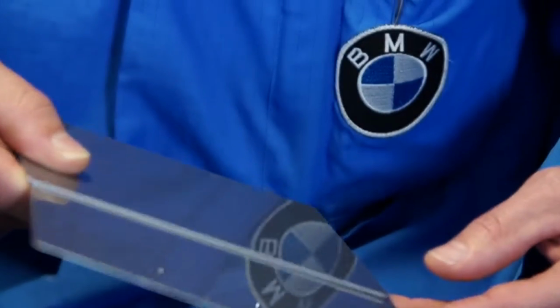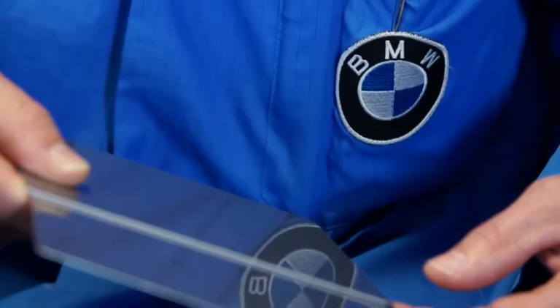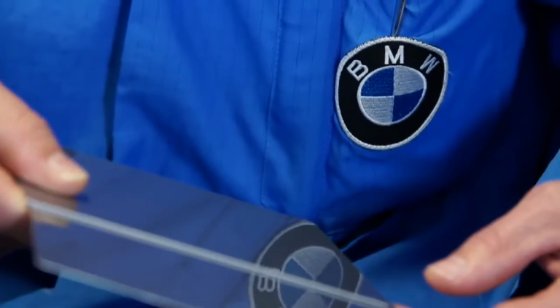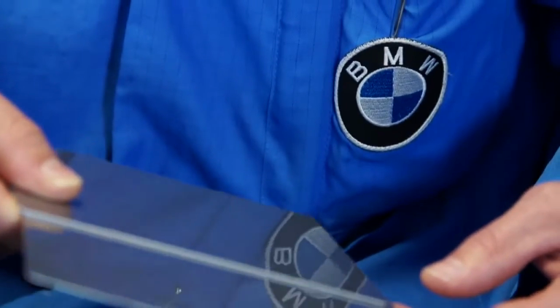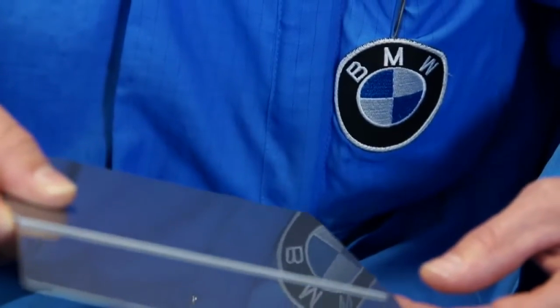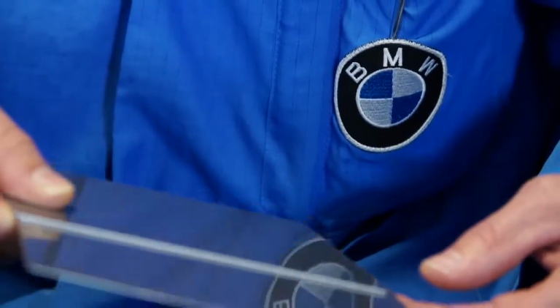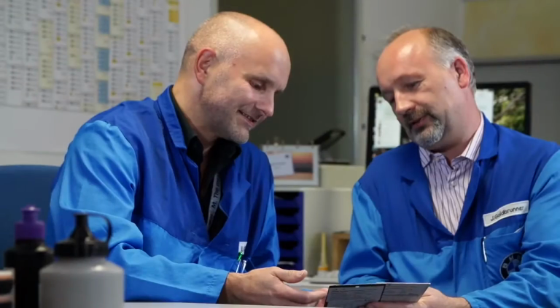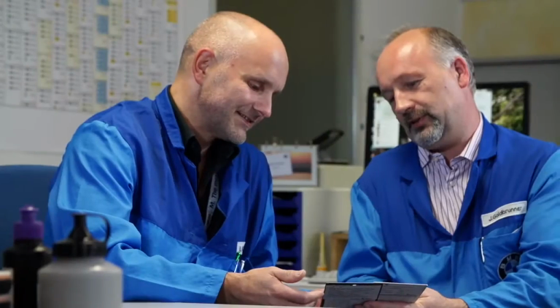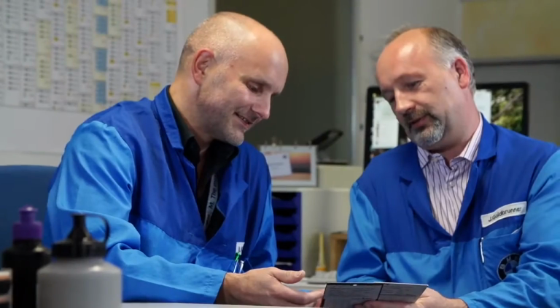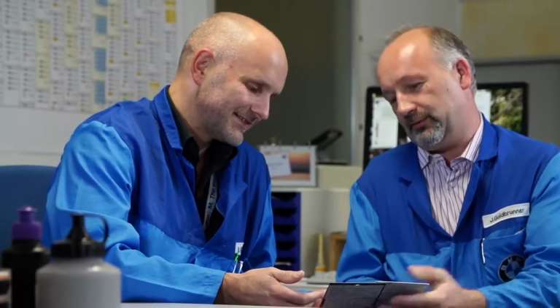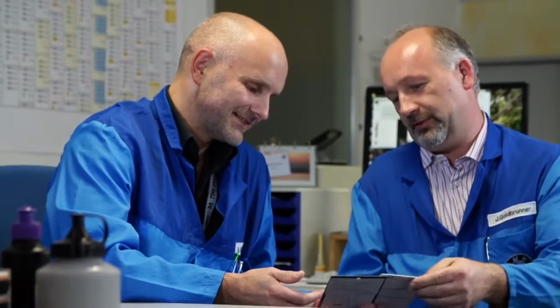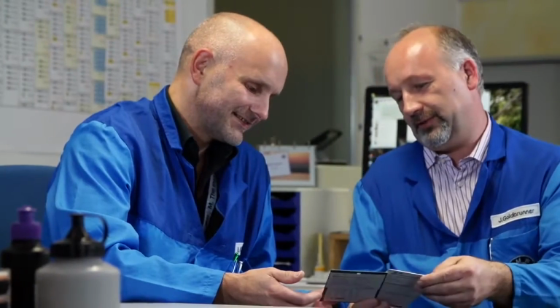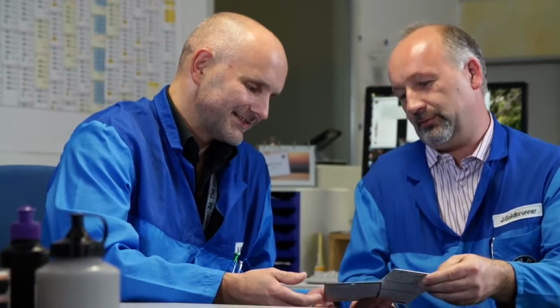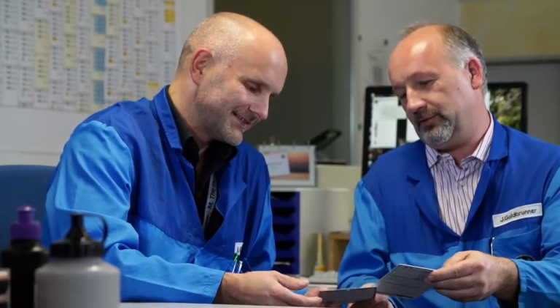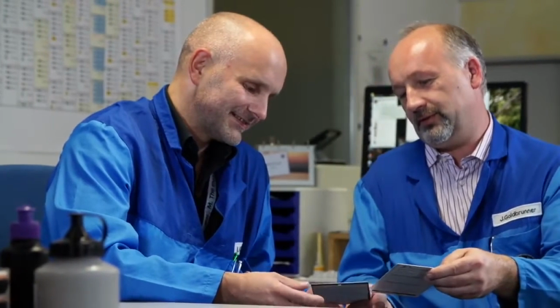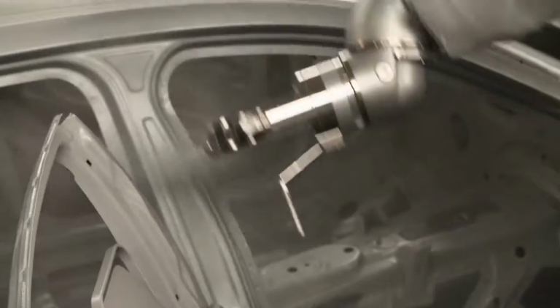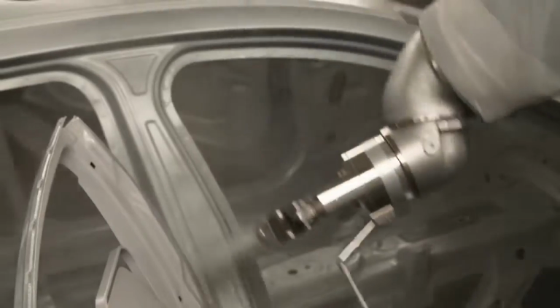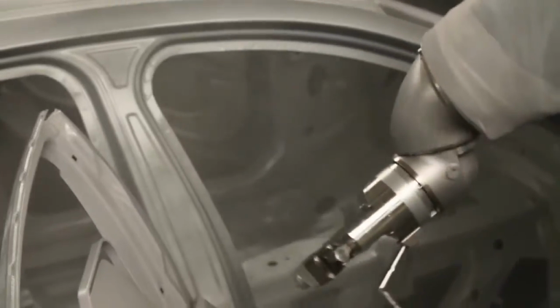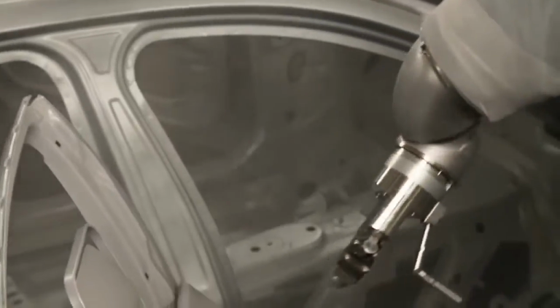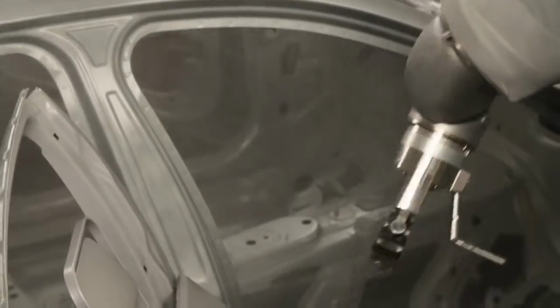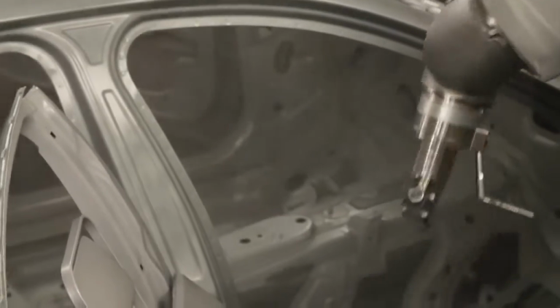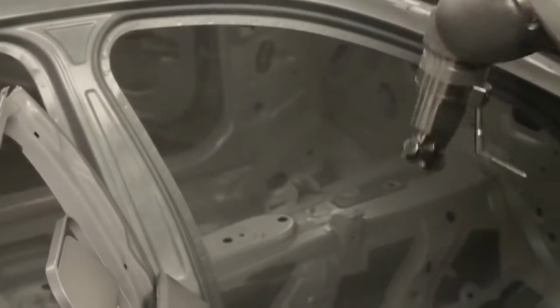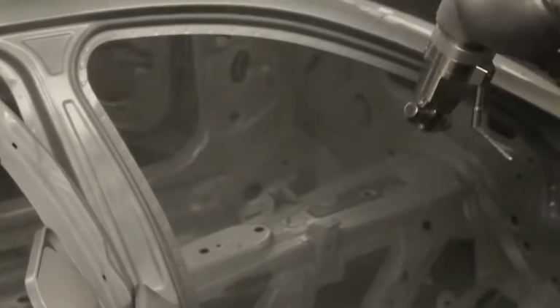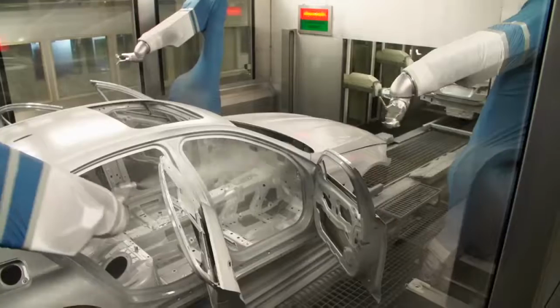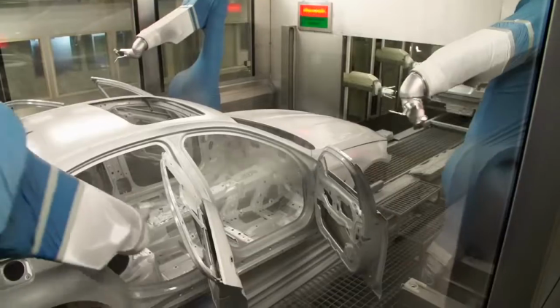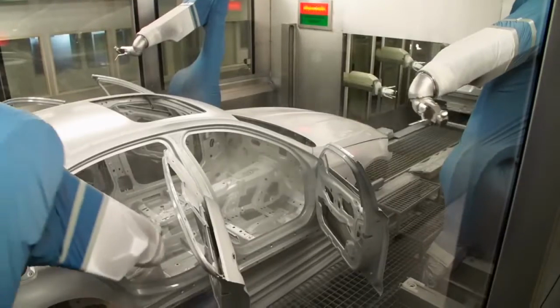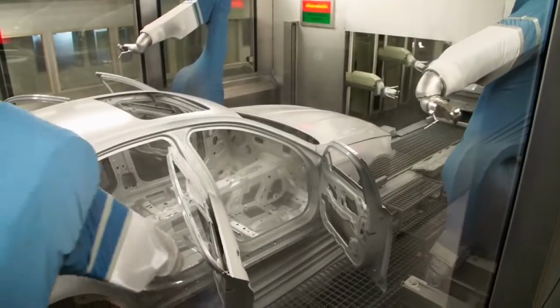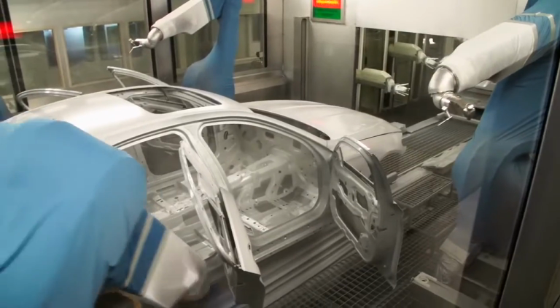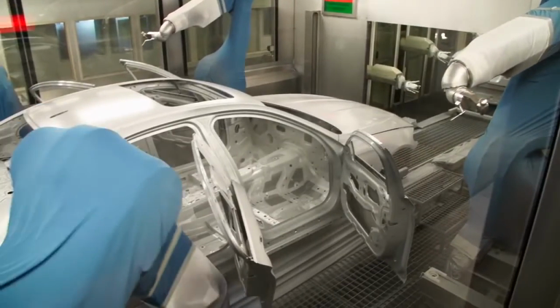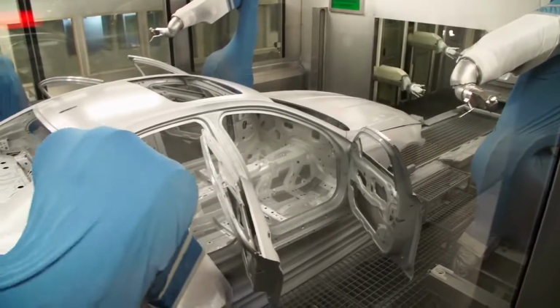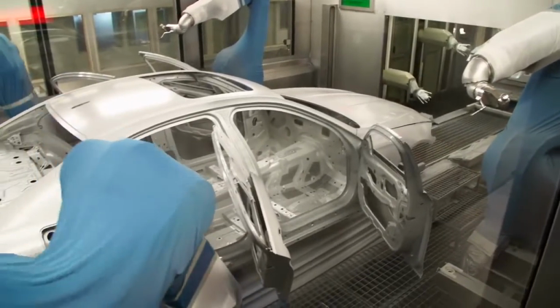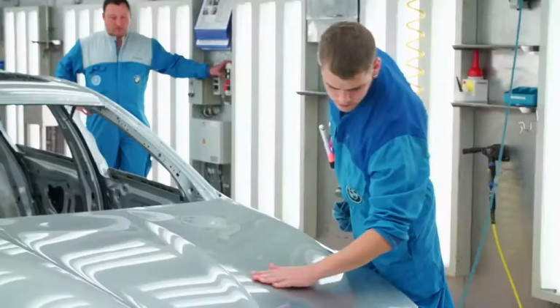Here in the paint shop of the BMW Group plant Dingolfing, the vehicle gets its innovative and special coating.